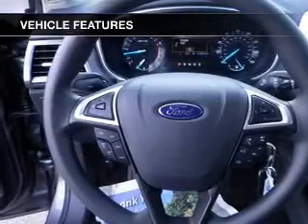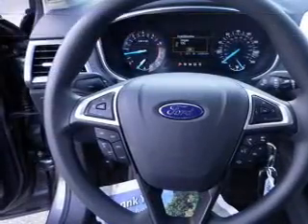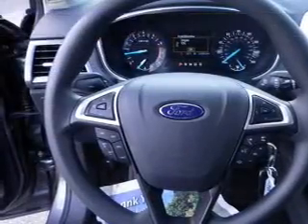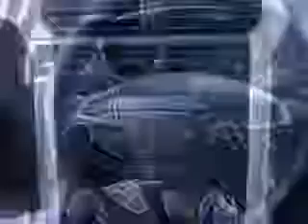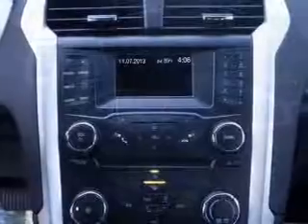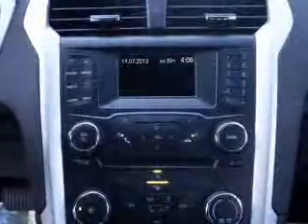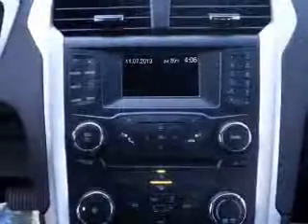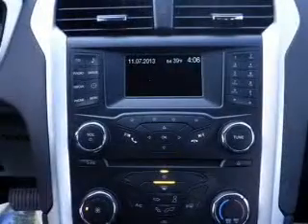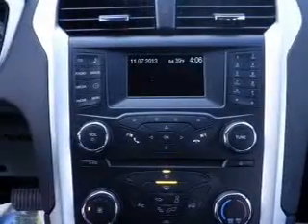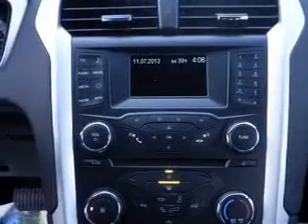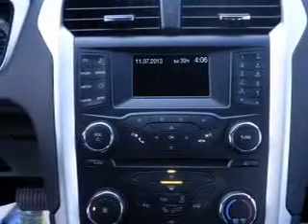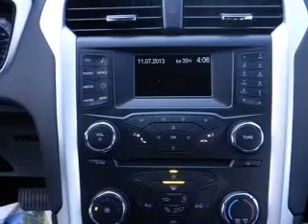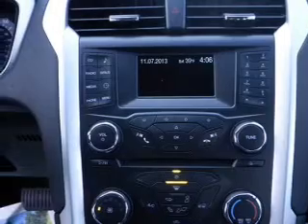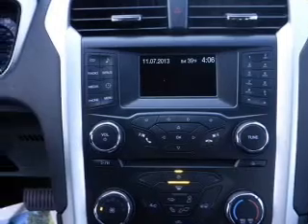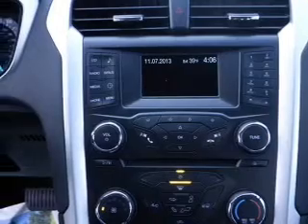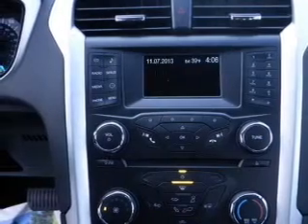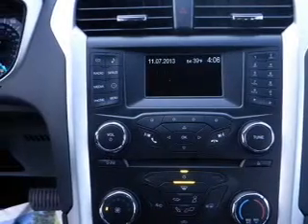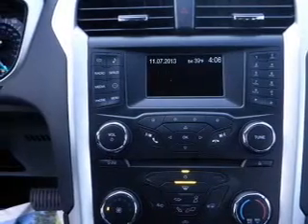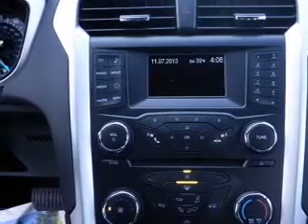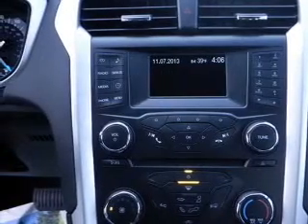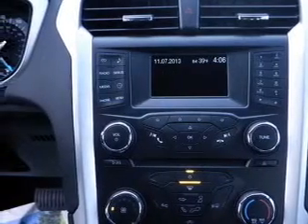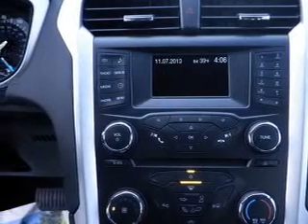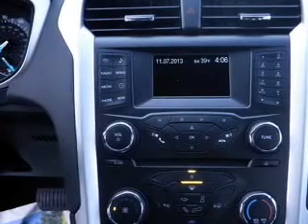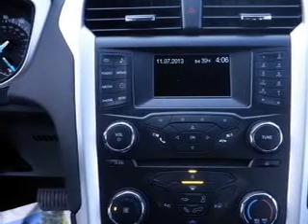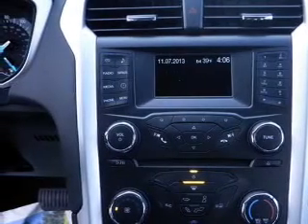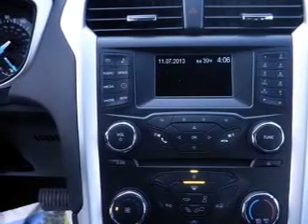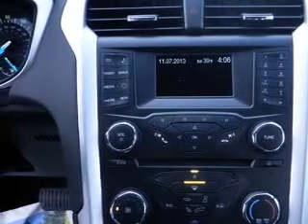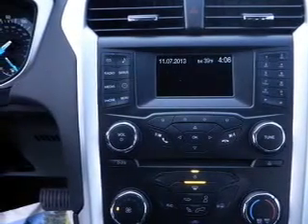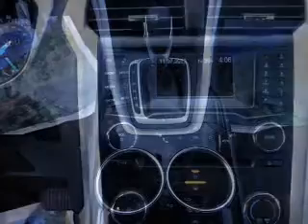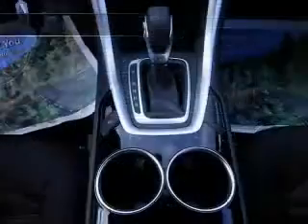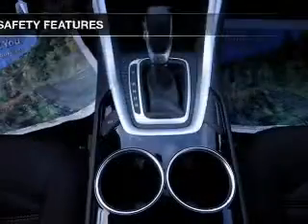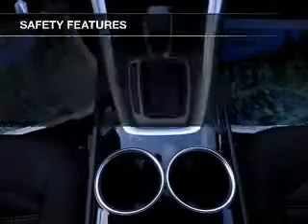A tilt and telescopic steering wheel, an alarm system, power seats, cruise control, and a trip computer.